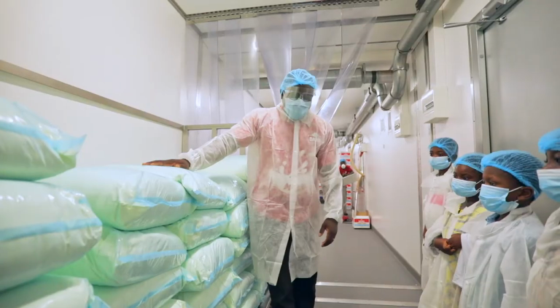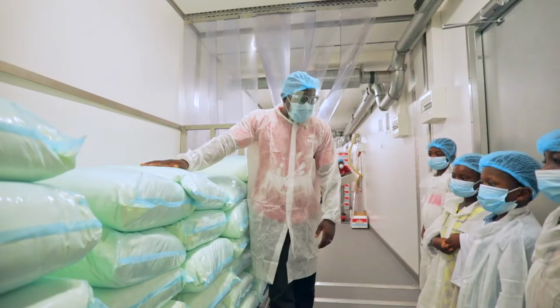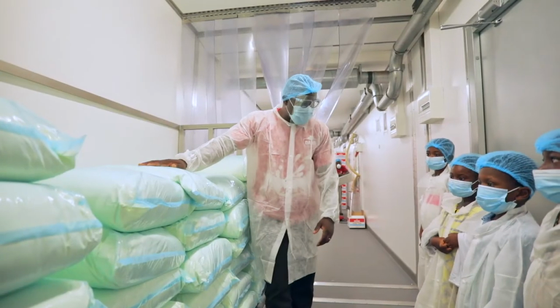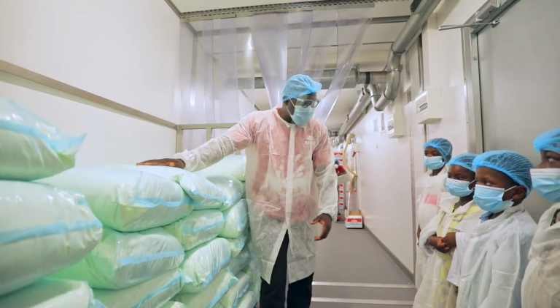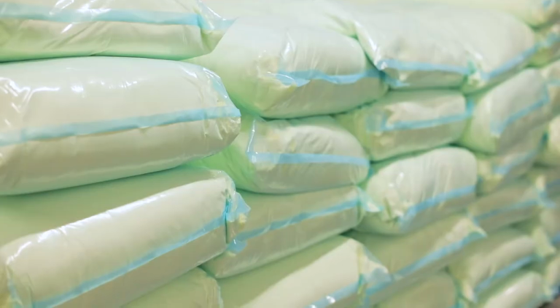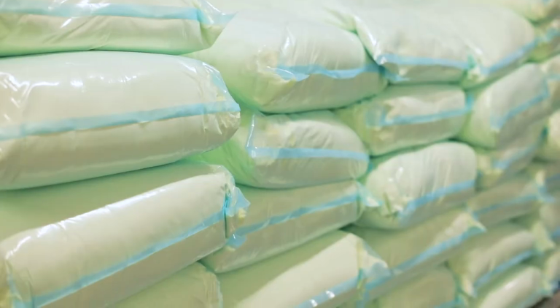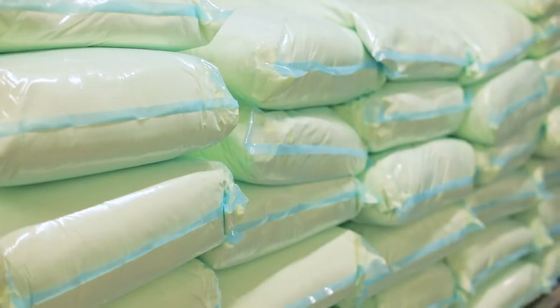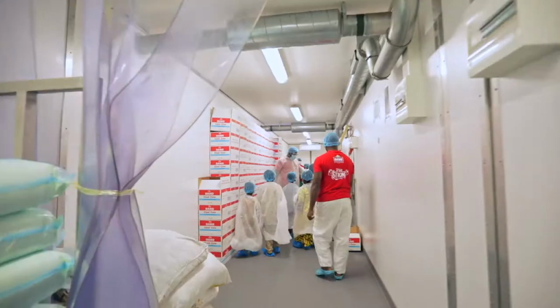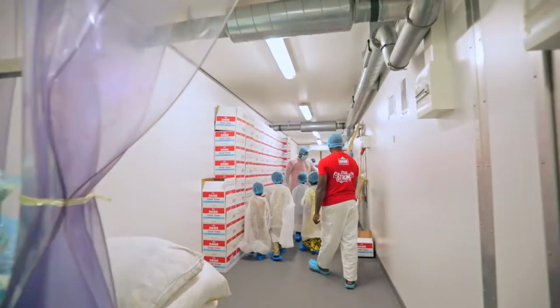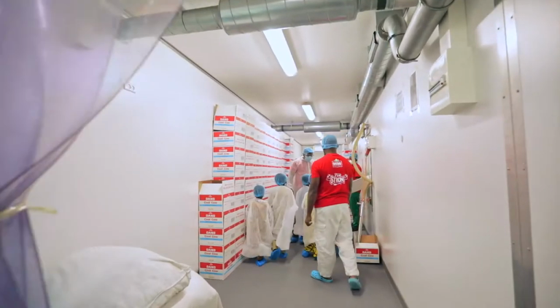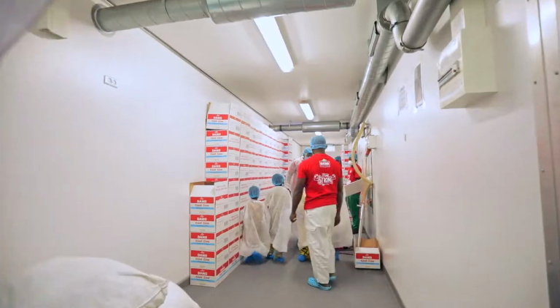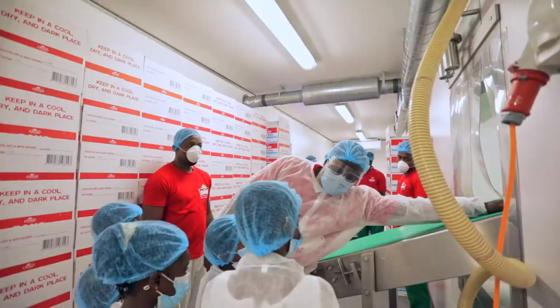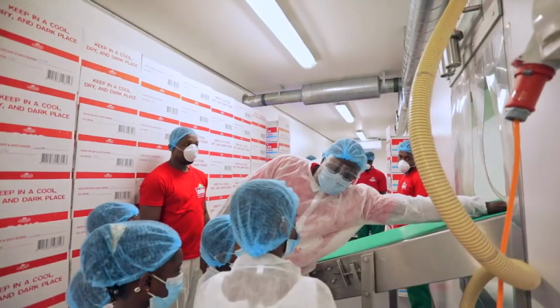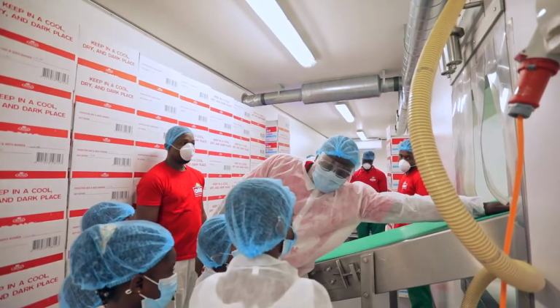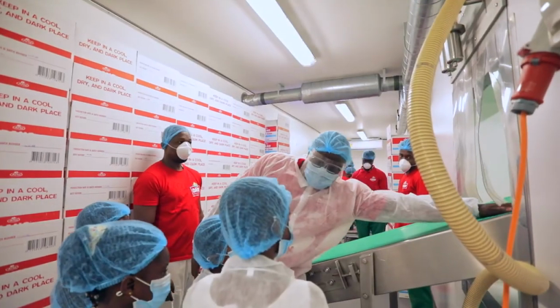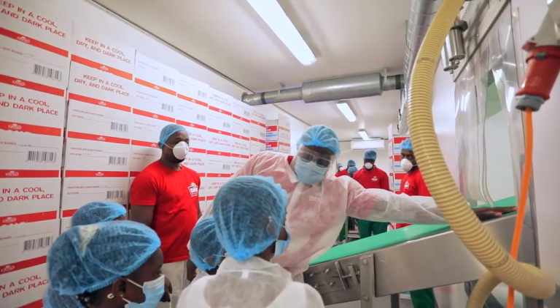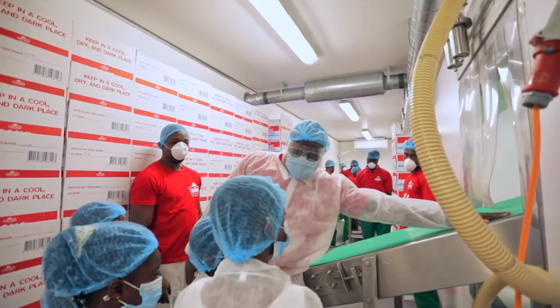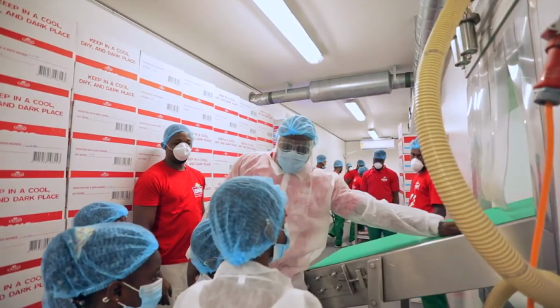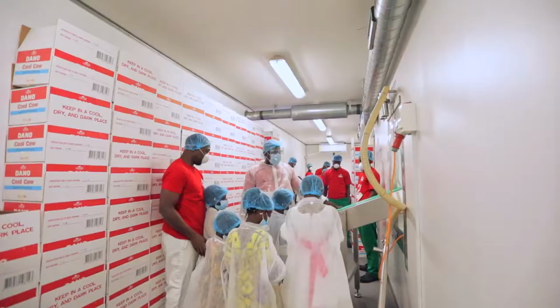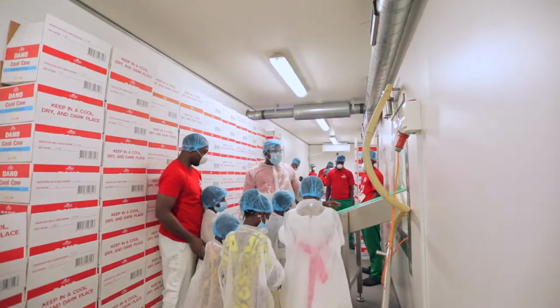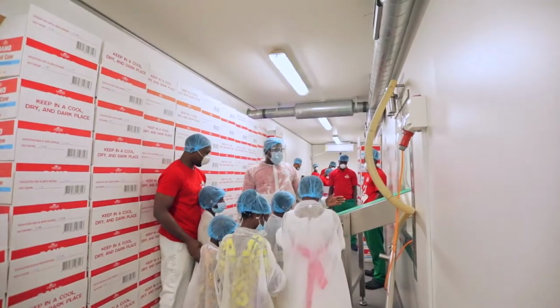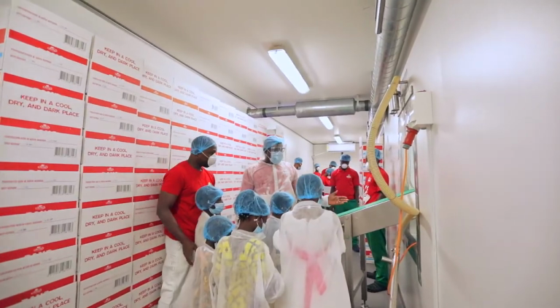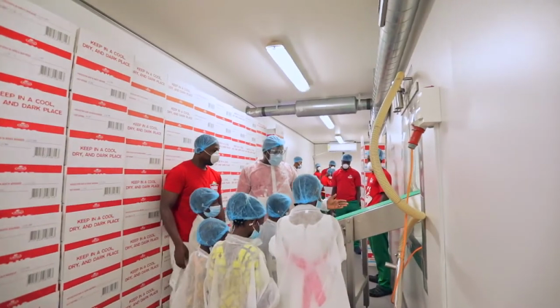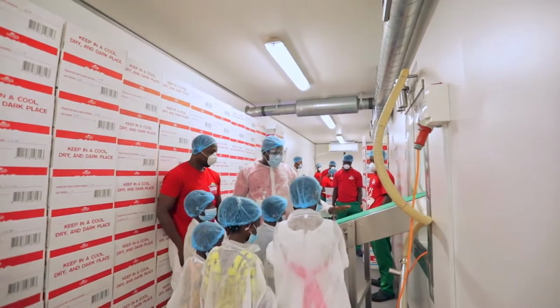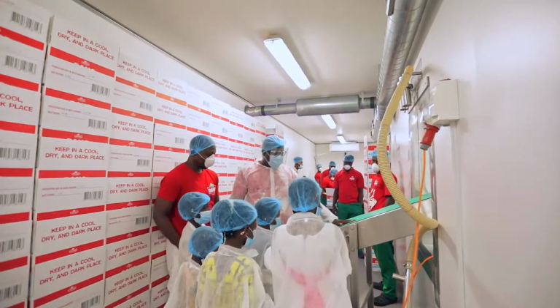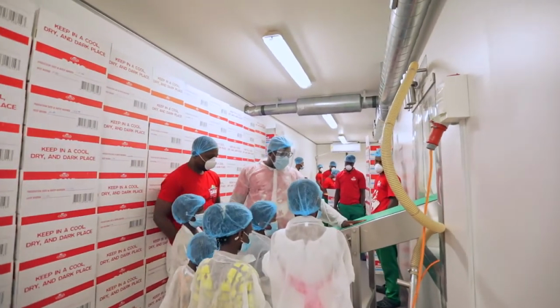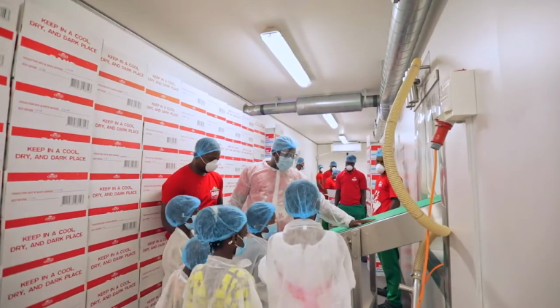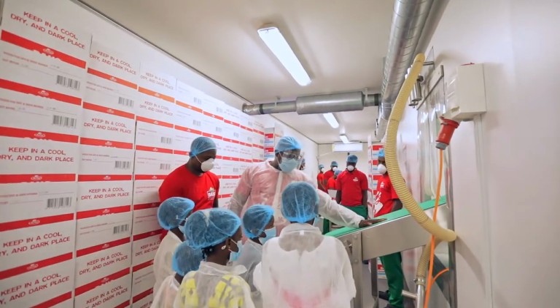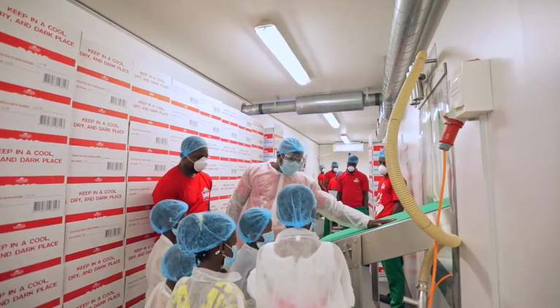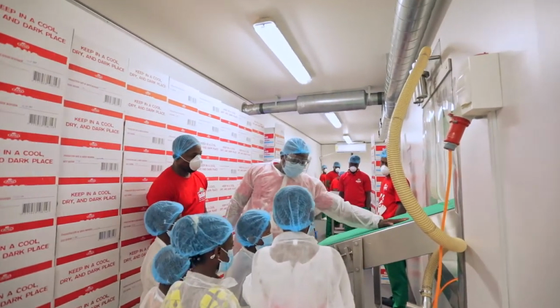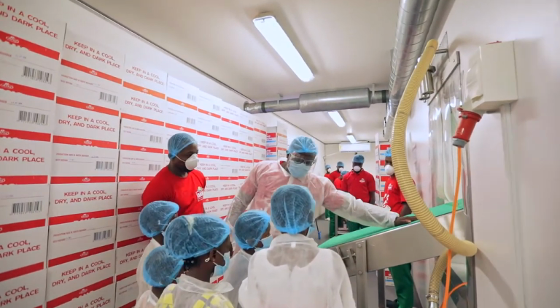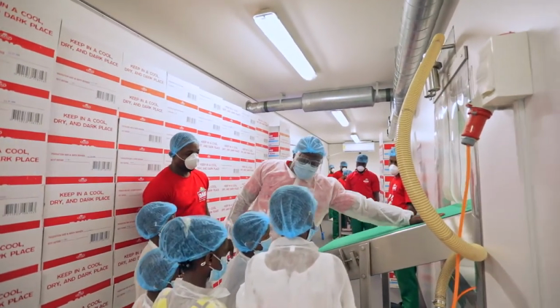We carry the milk from here and then we put it on this. This is called a conveyor belt. What it does is you just put something on it and it will carry it.